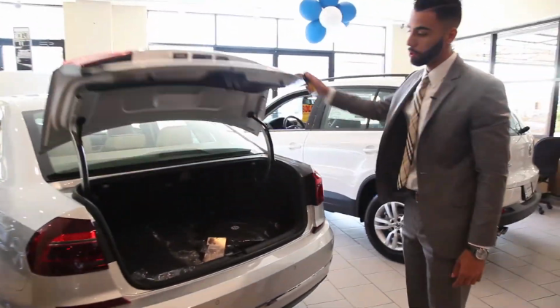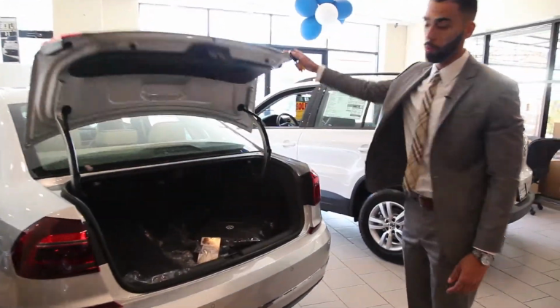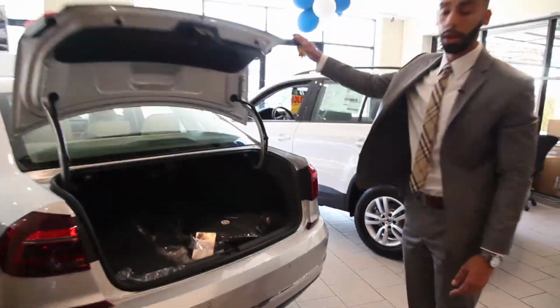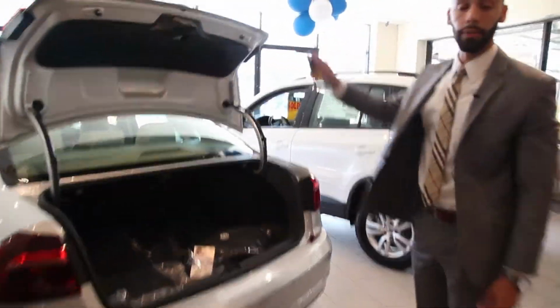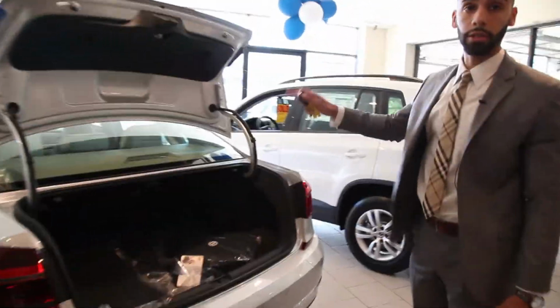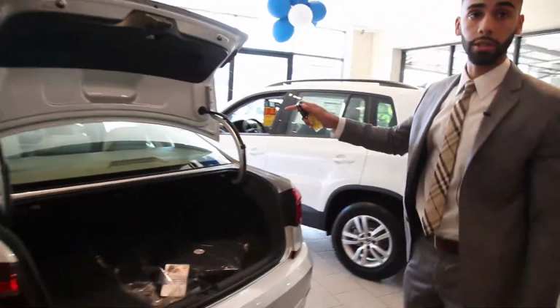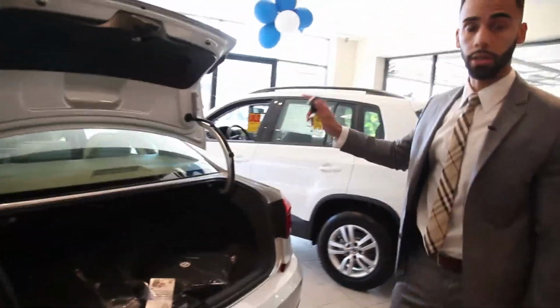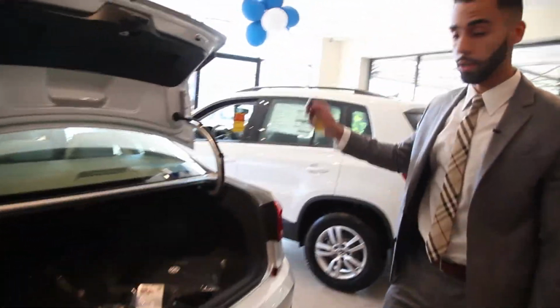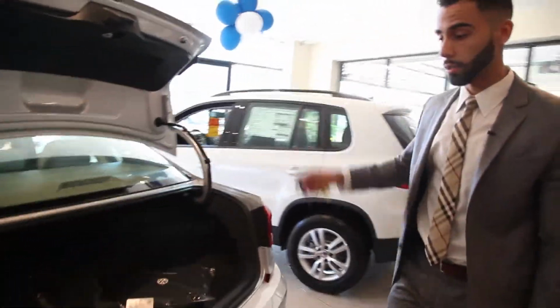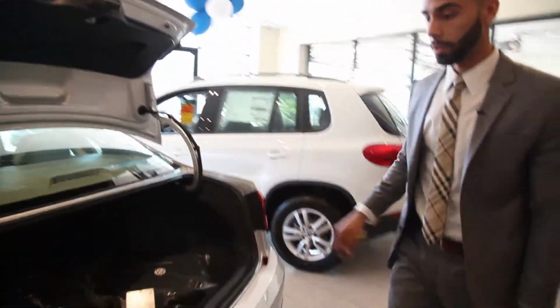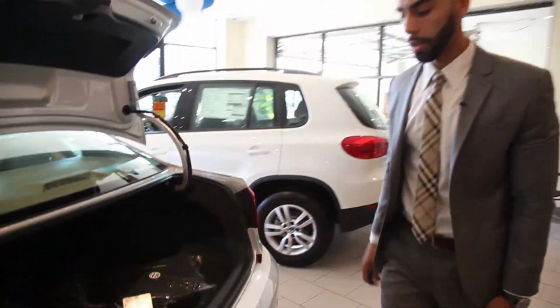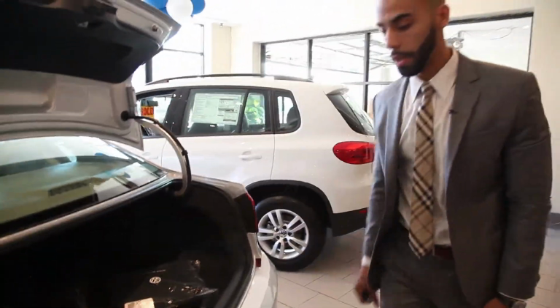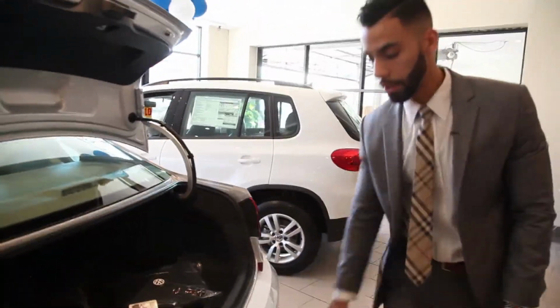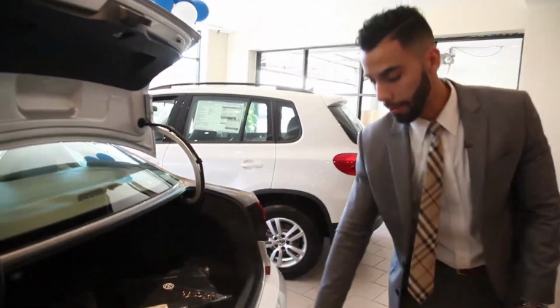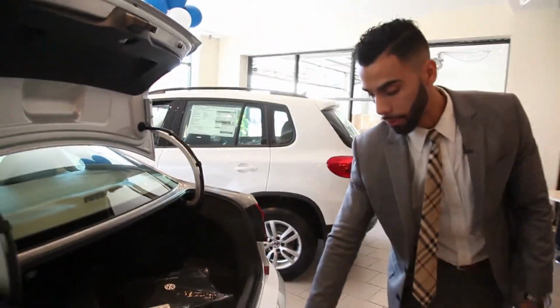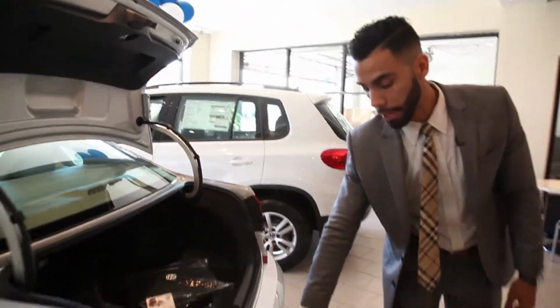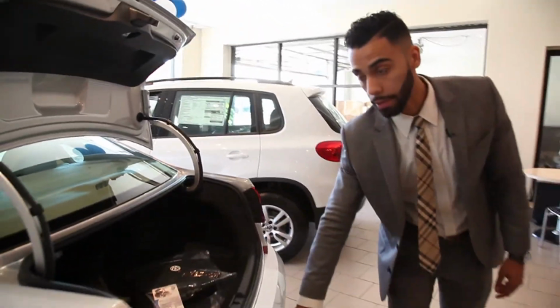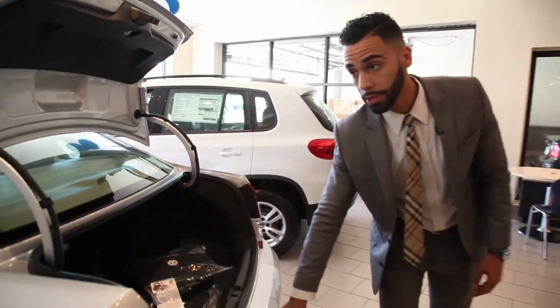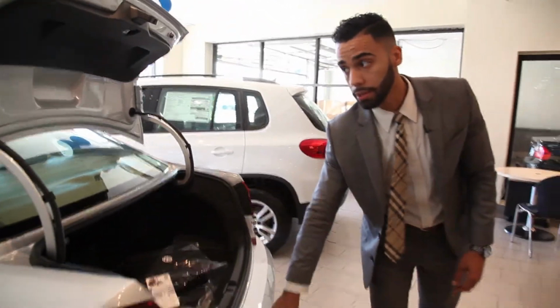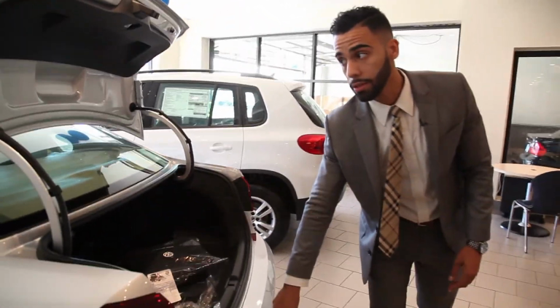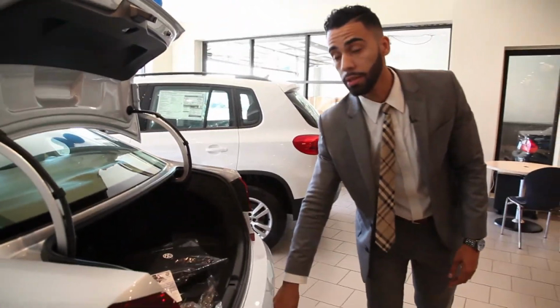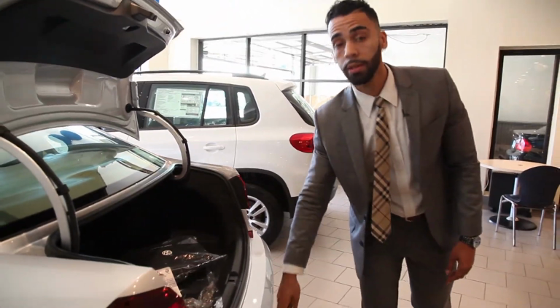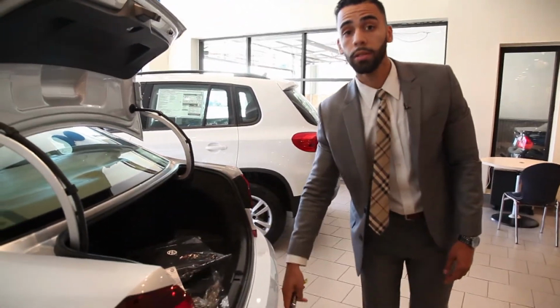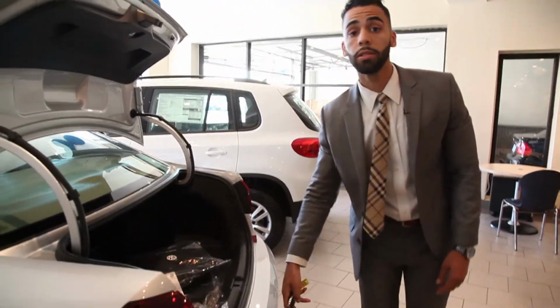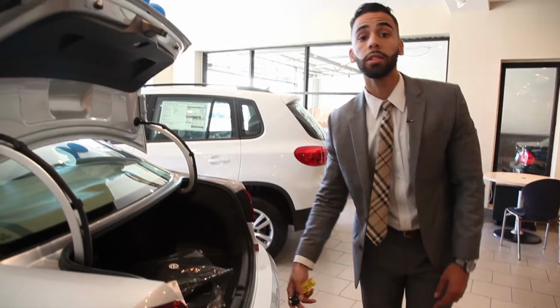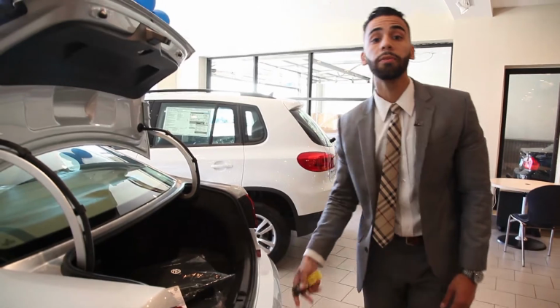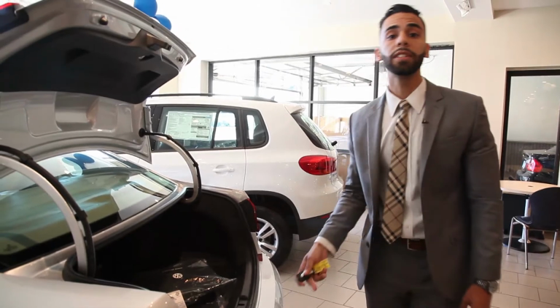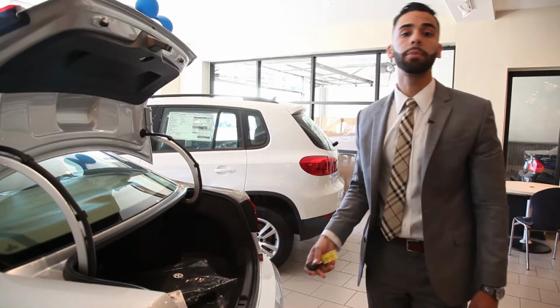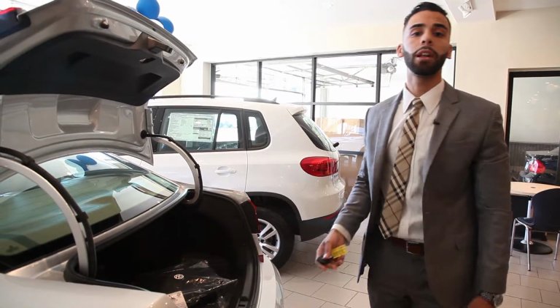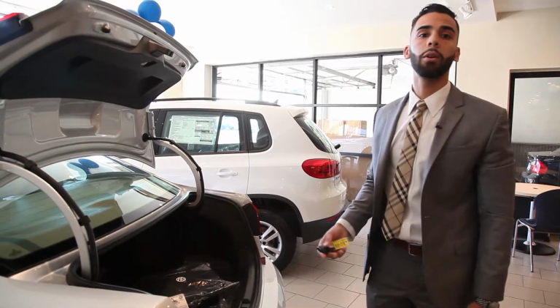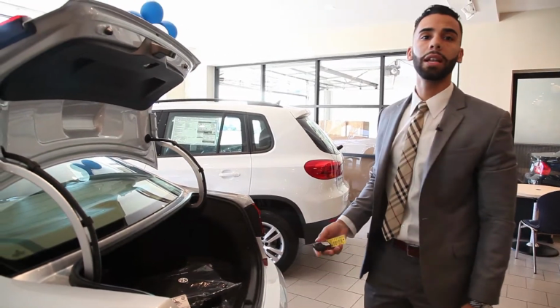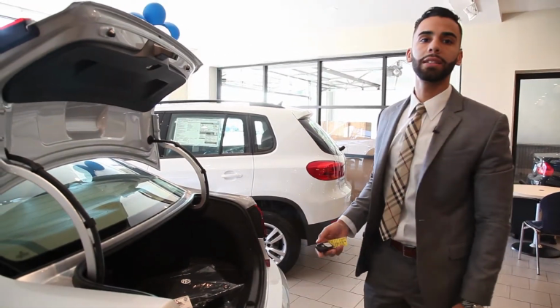If you come over here, I'm going to show you this beautiful engine. It's a TSI — it's a 1.8 turbo.